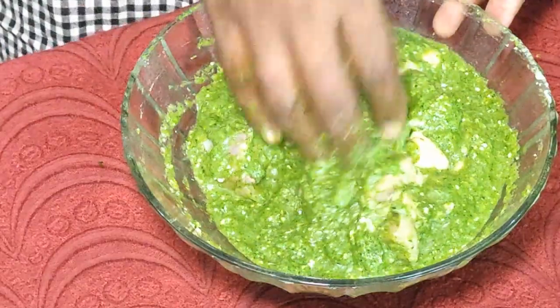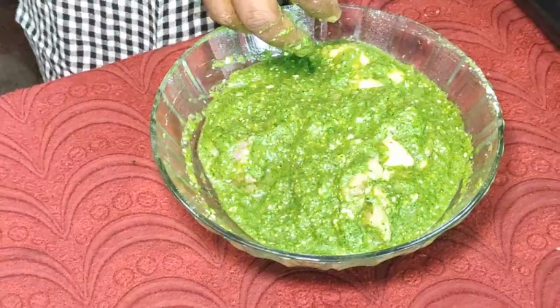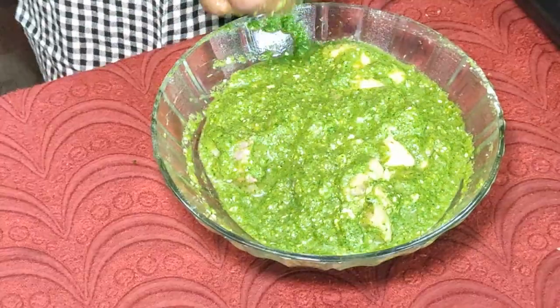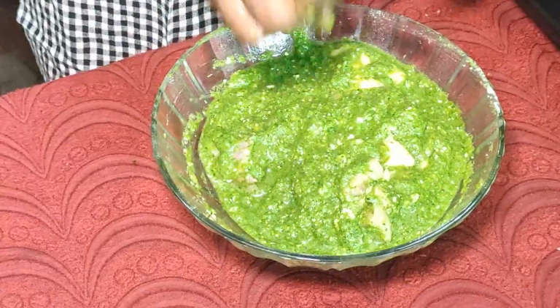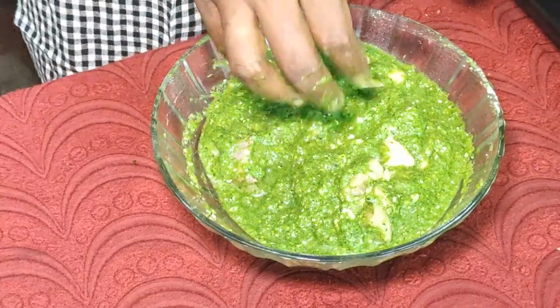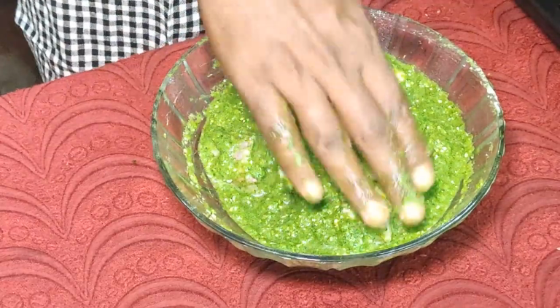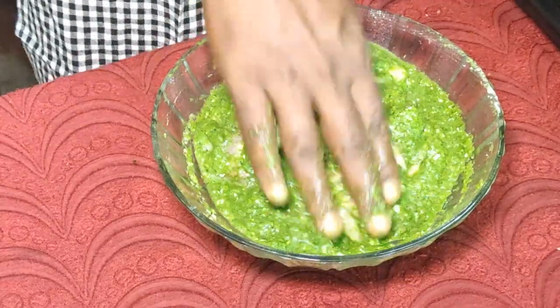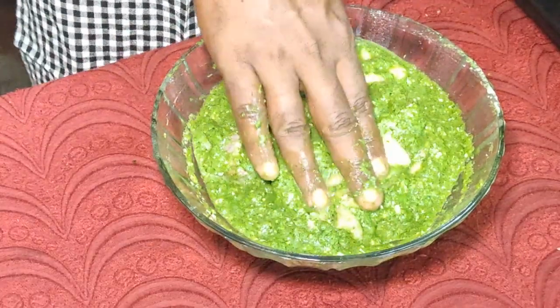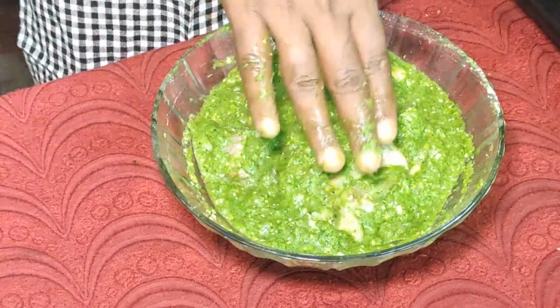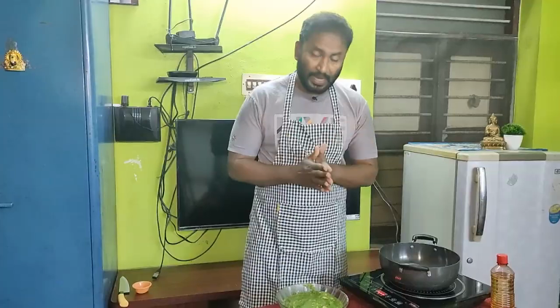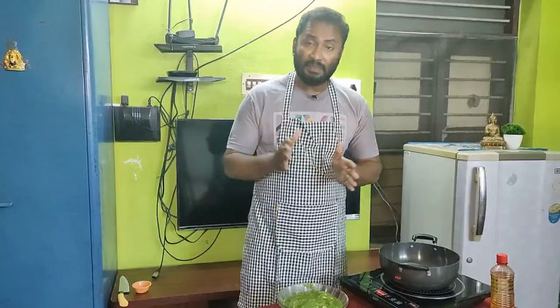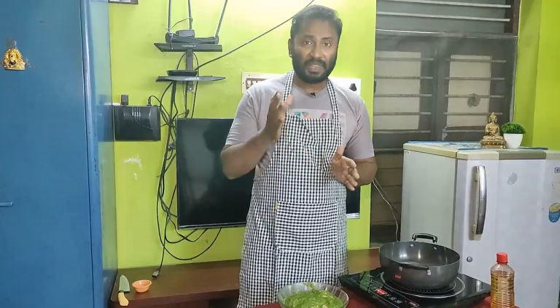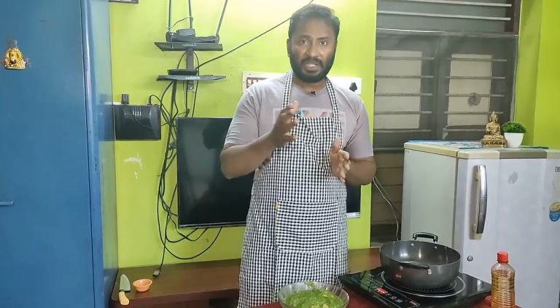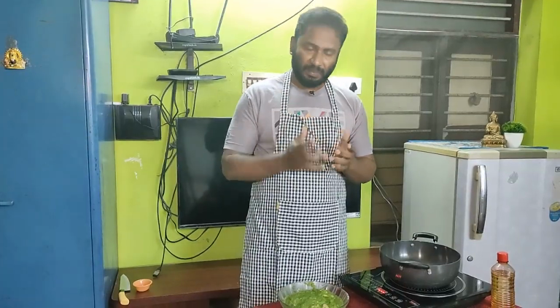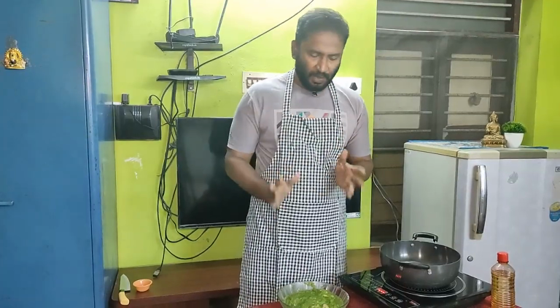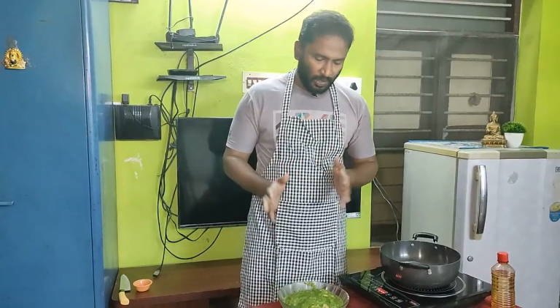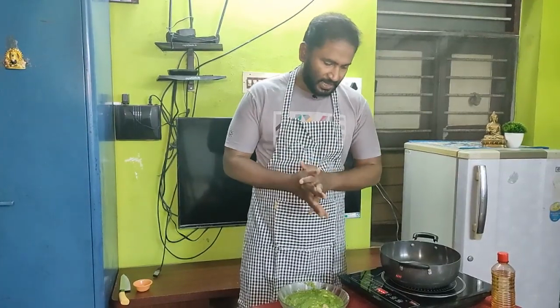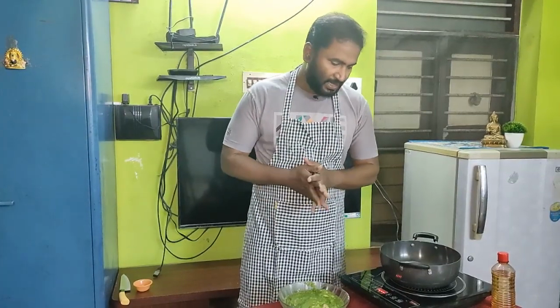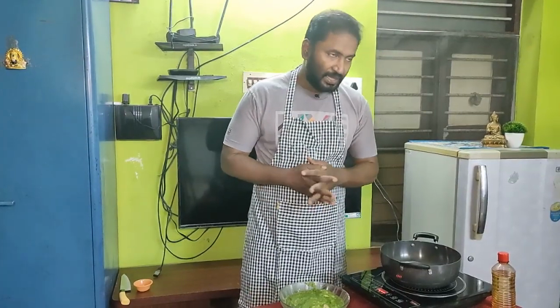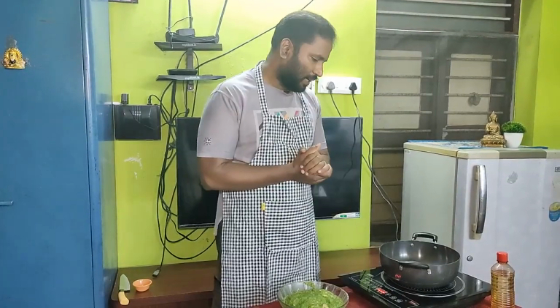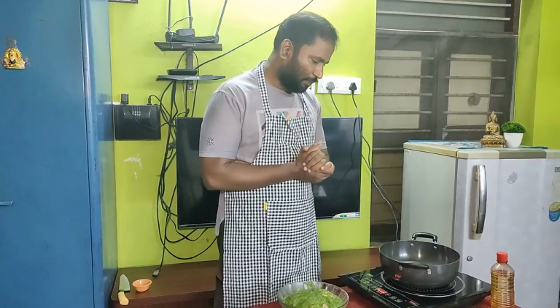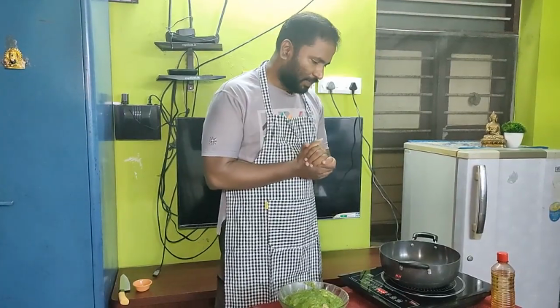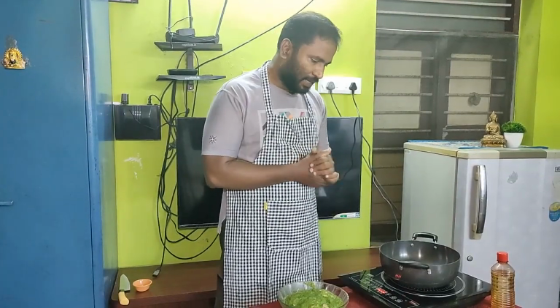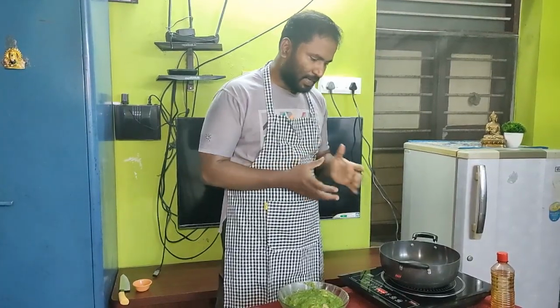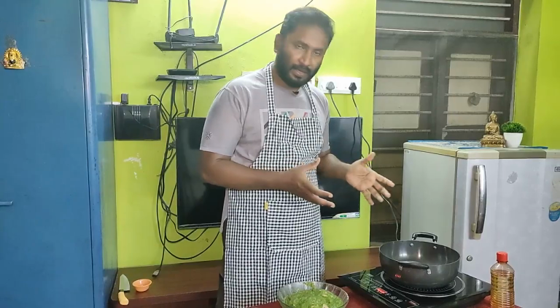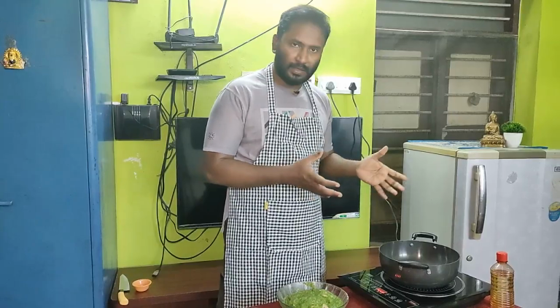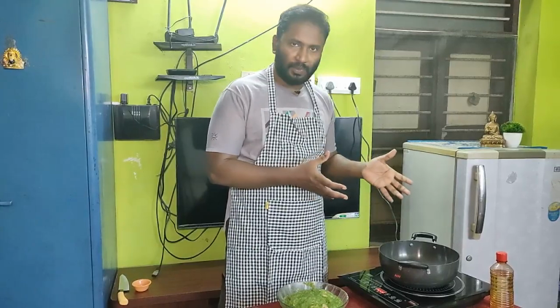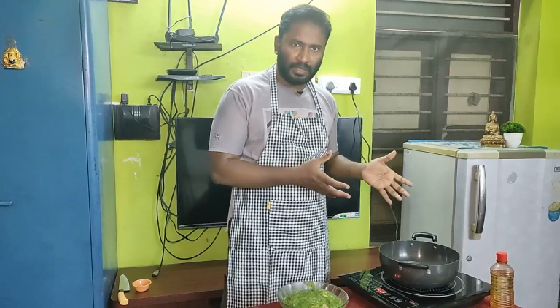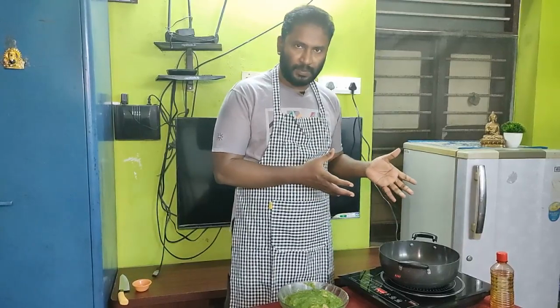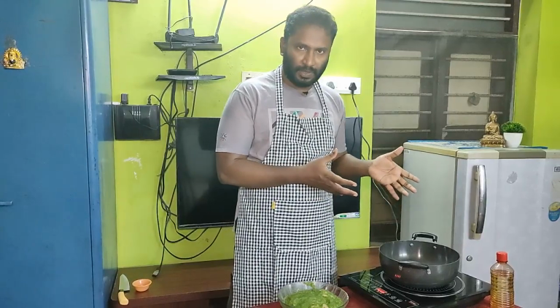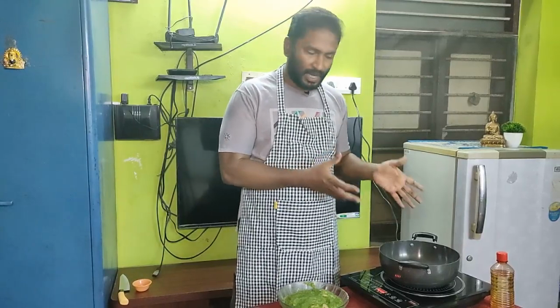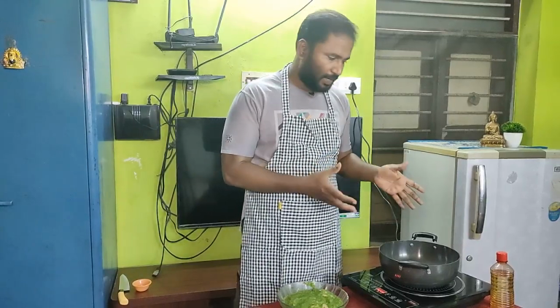It takes 10 minutes to marinate. Guys, we marinate for 10 minutes. Alright, we have to start here.